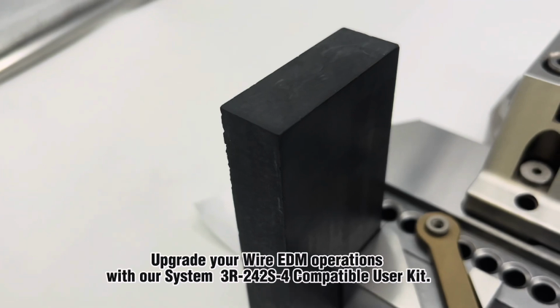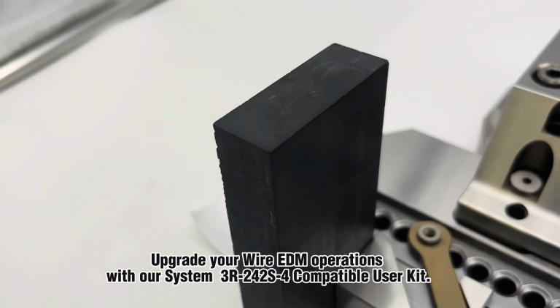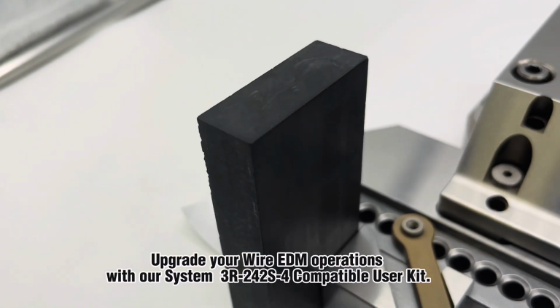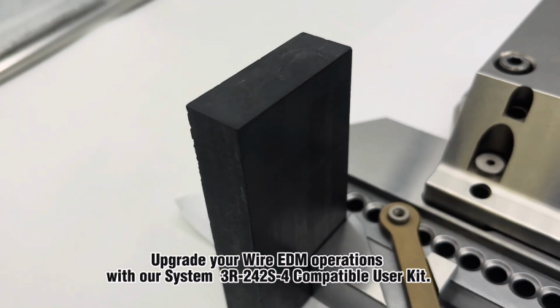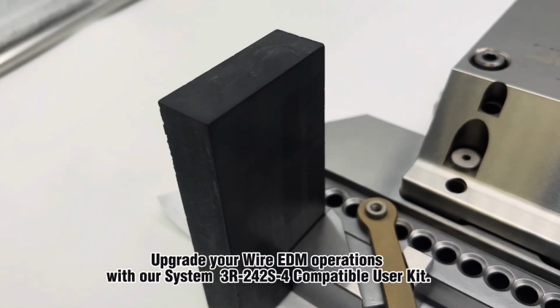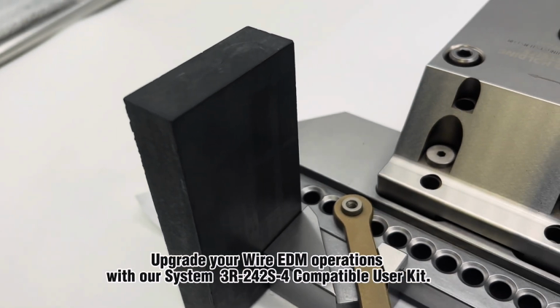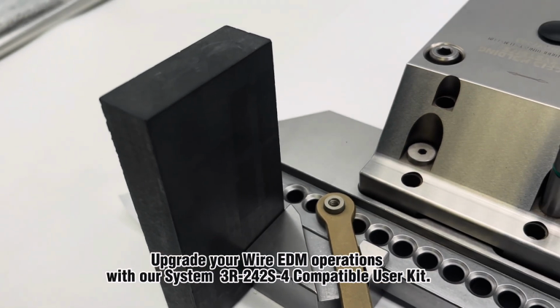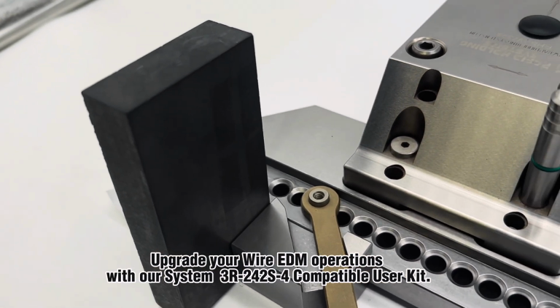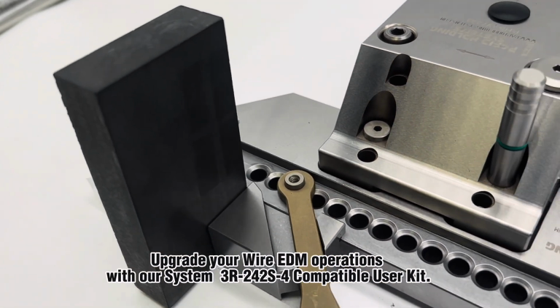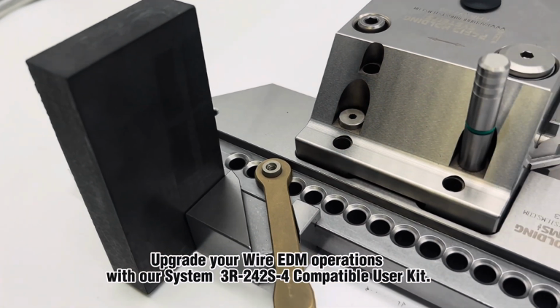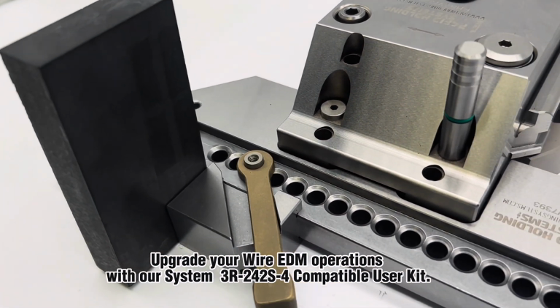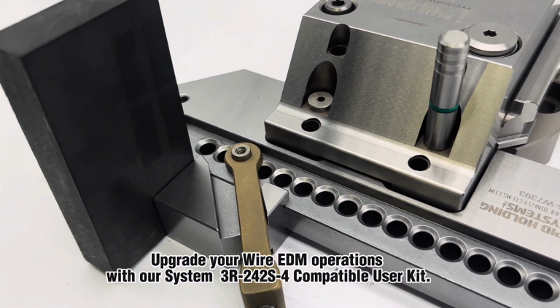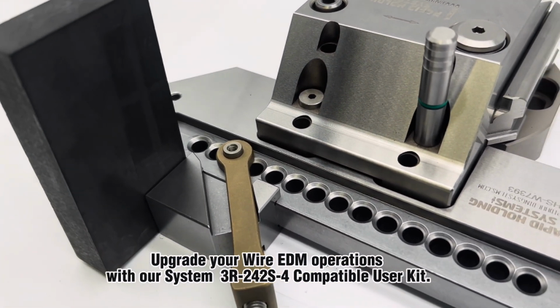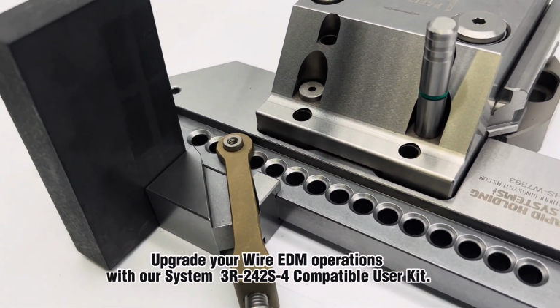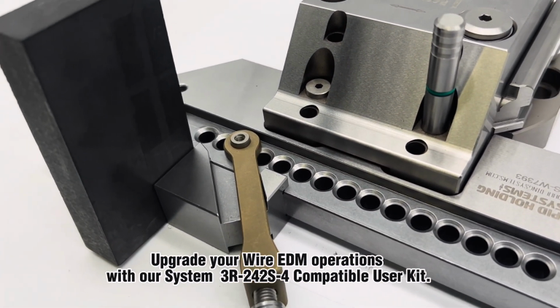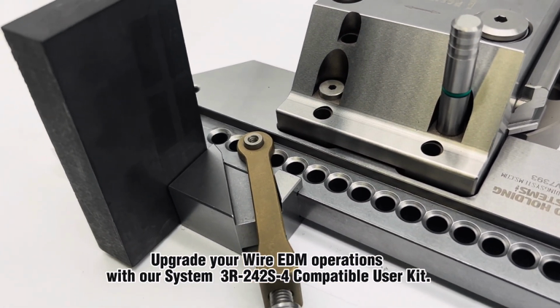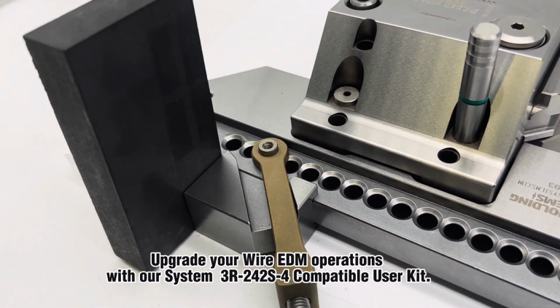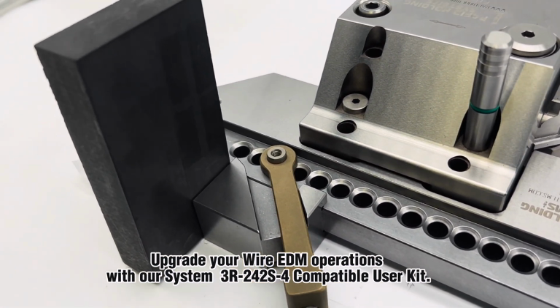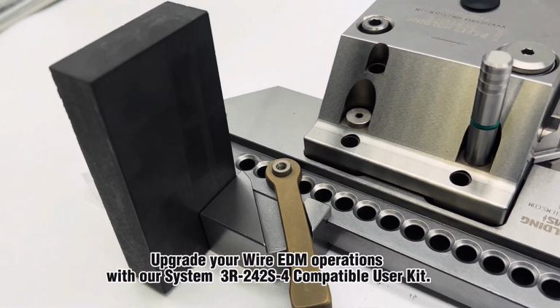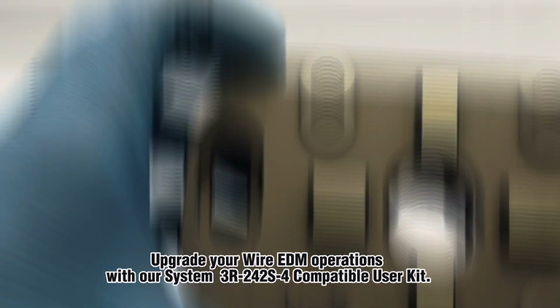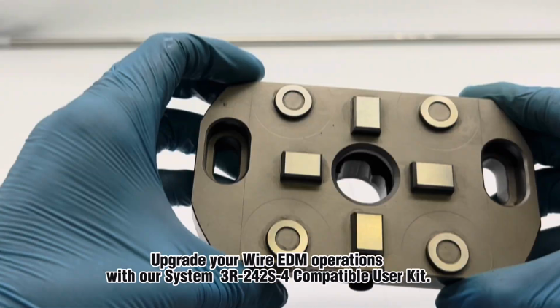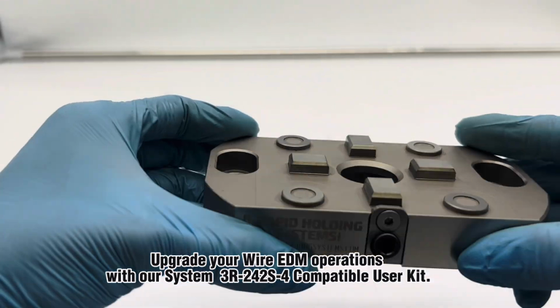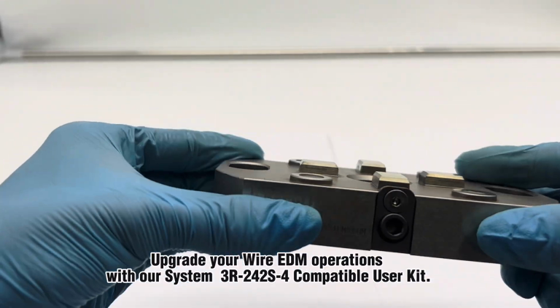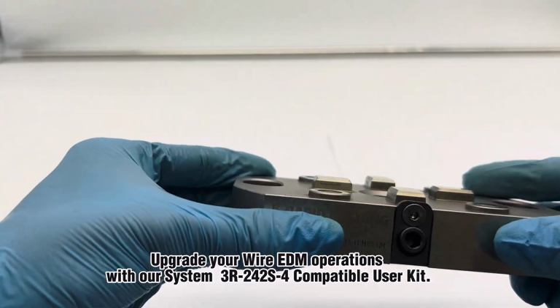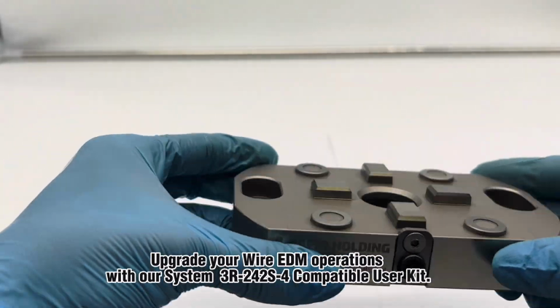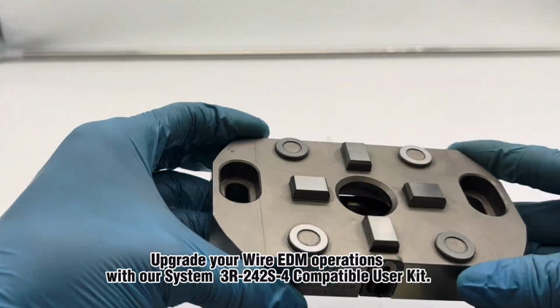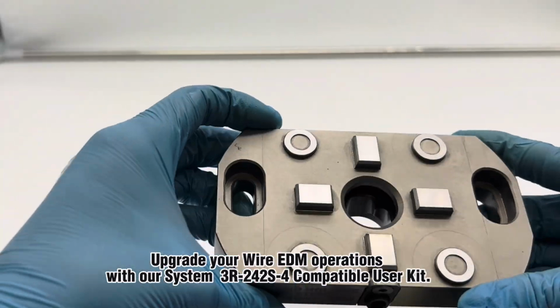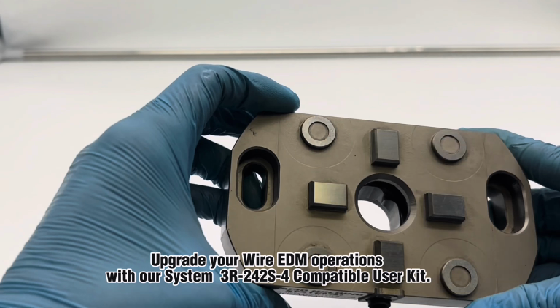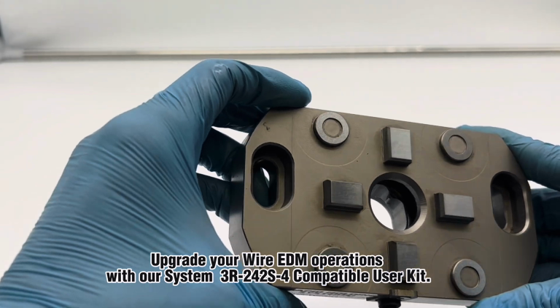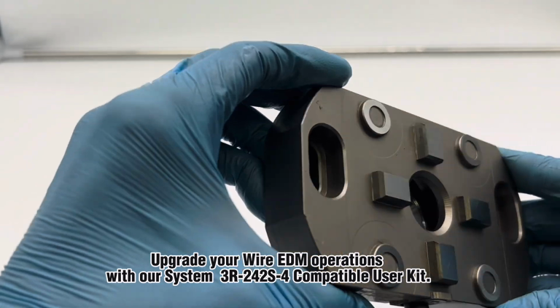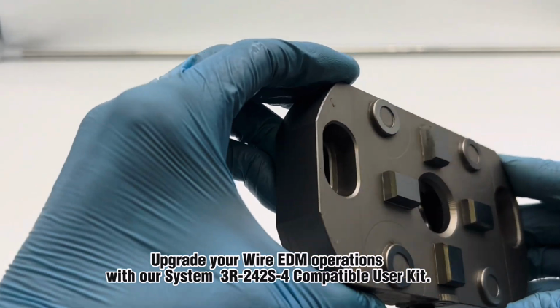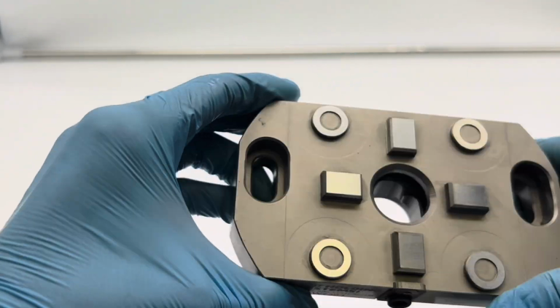Upgrade your wire EDM operations with our System 3R242S Compatible User Kit.